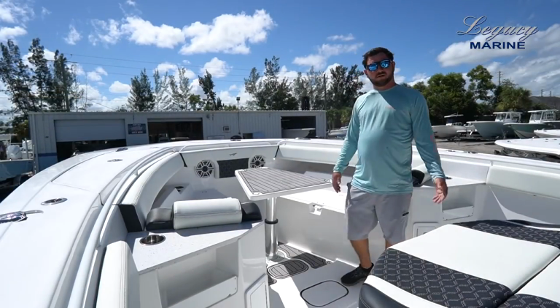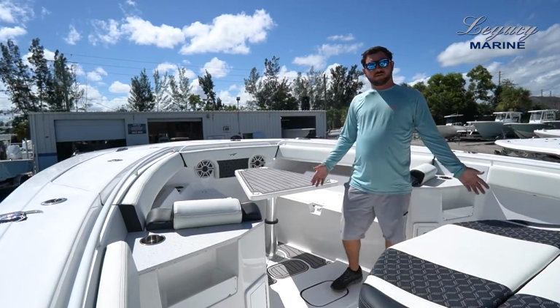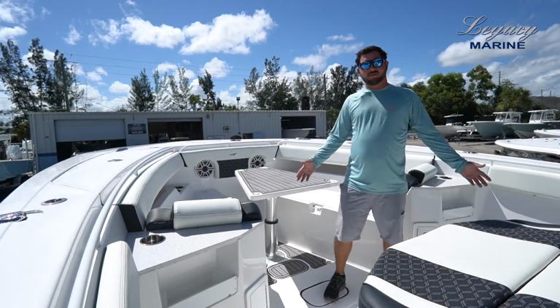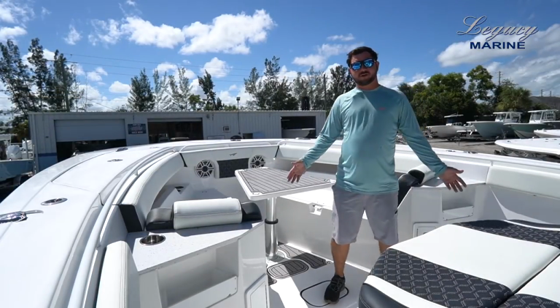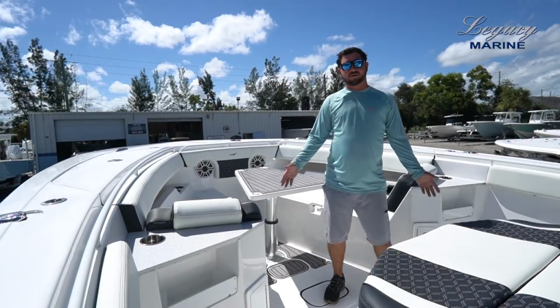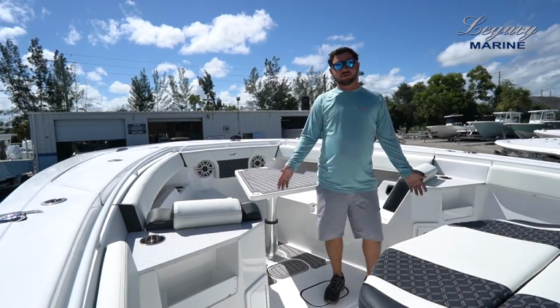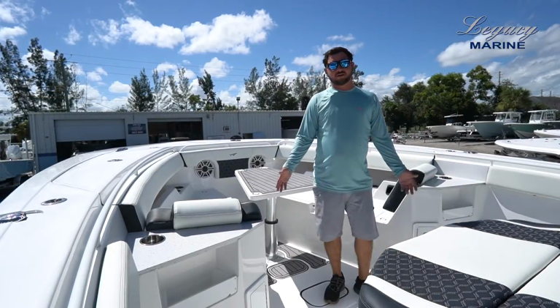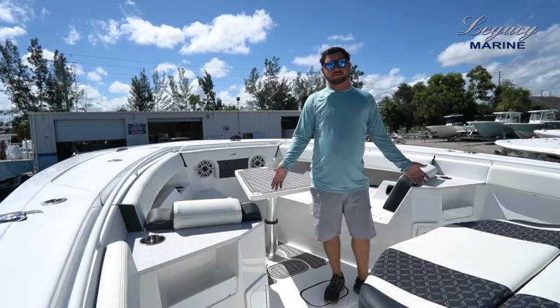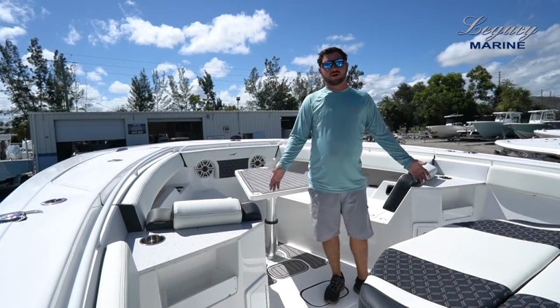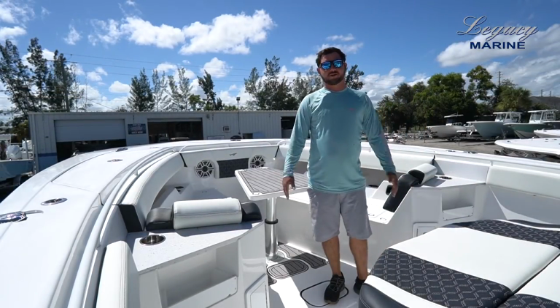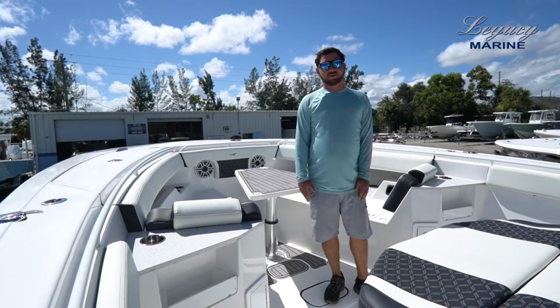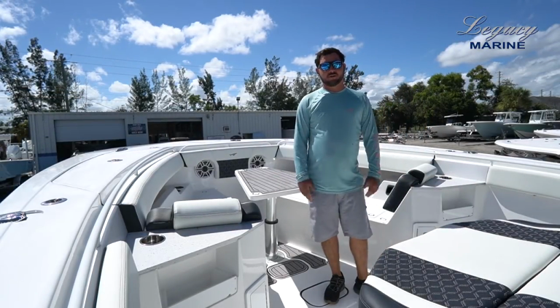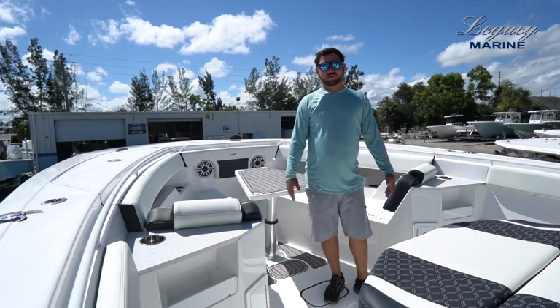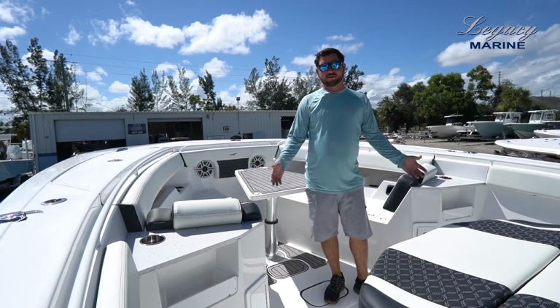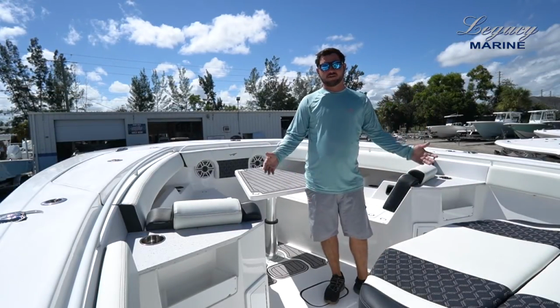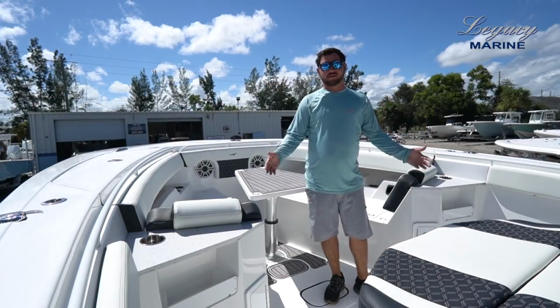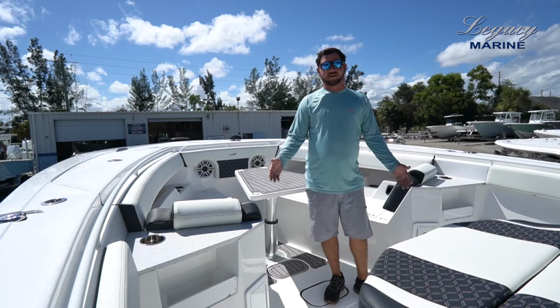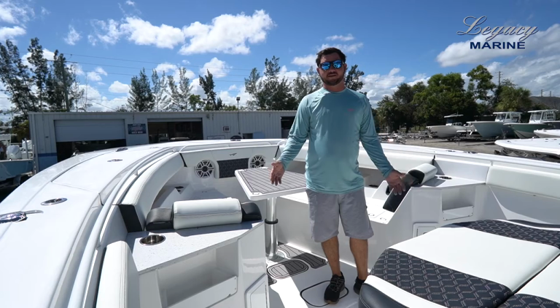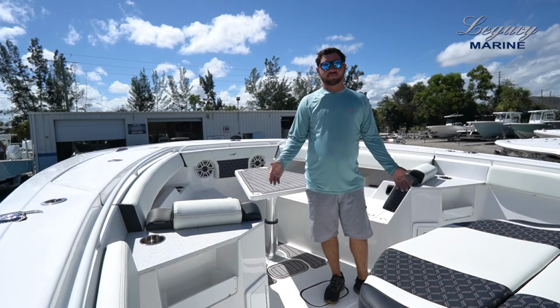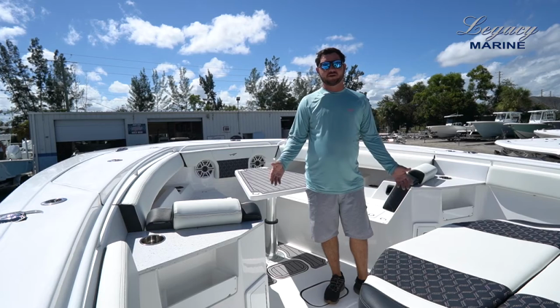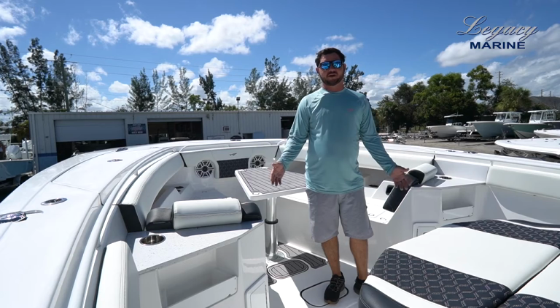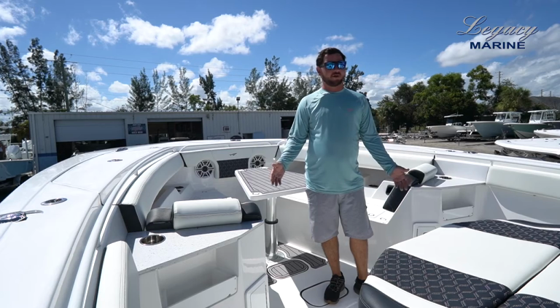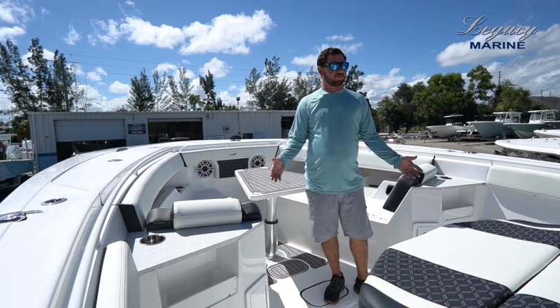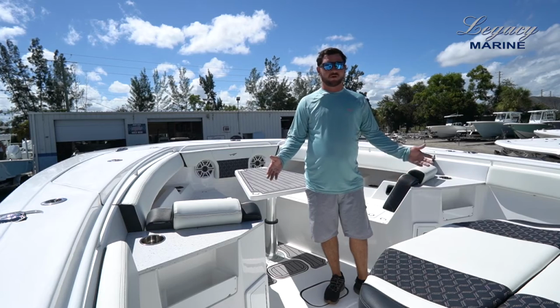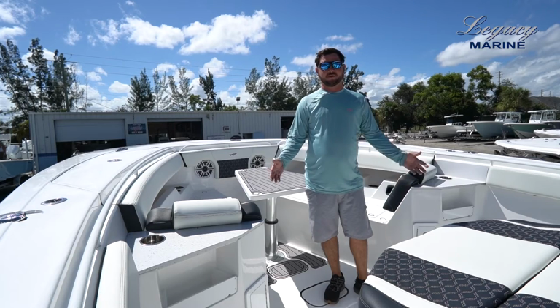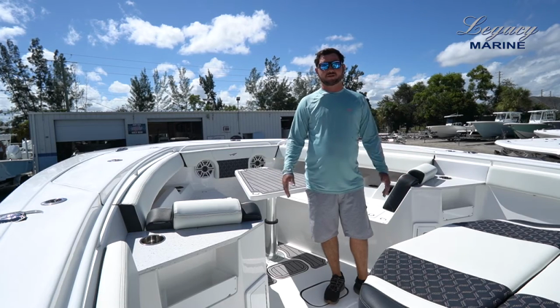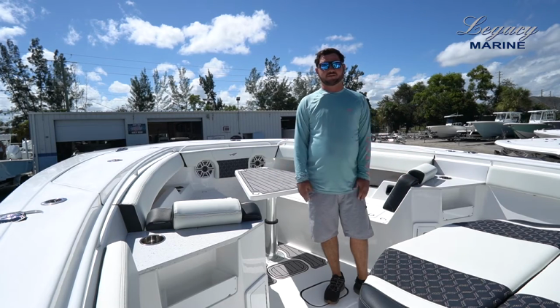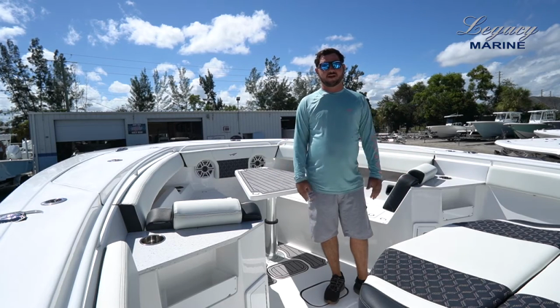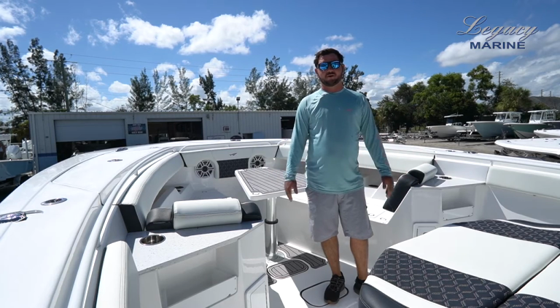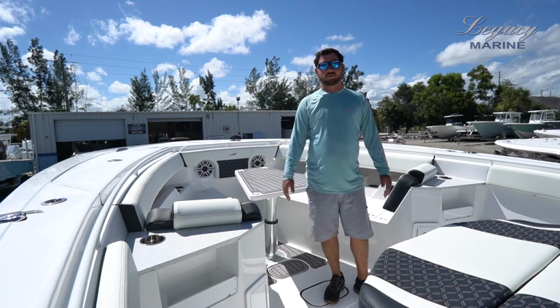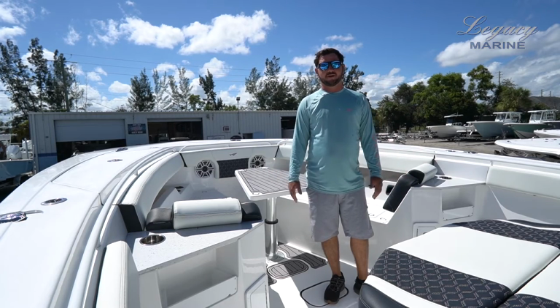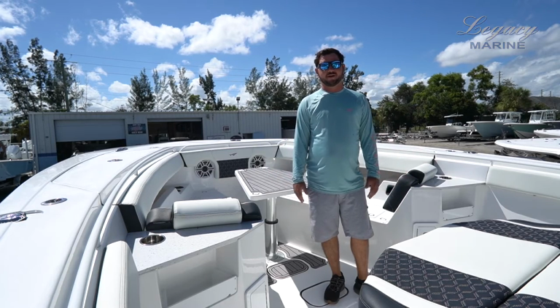My name is John Logue. Please visit us at LegacyMarine.com for more information on the Tidewater 380.